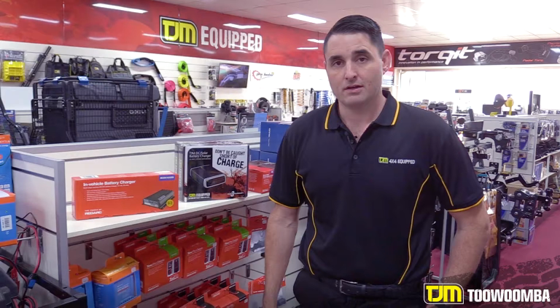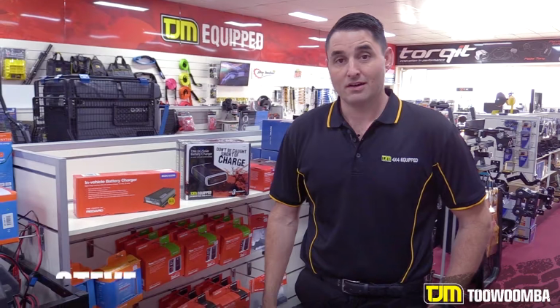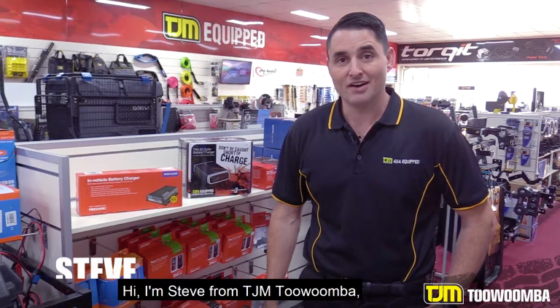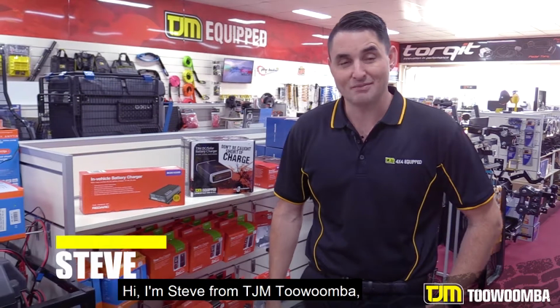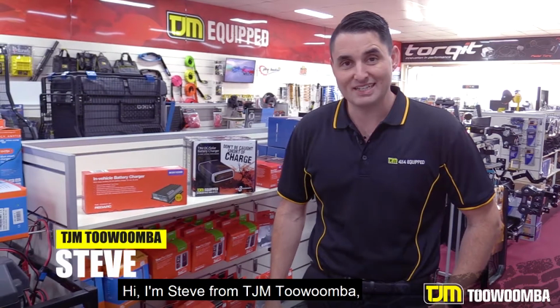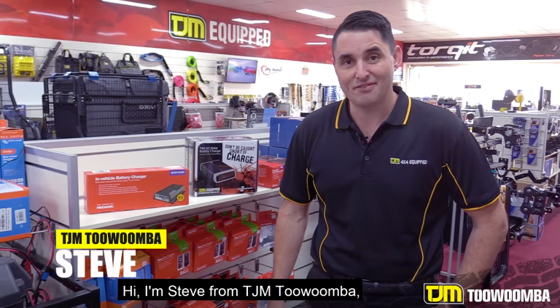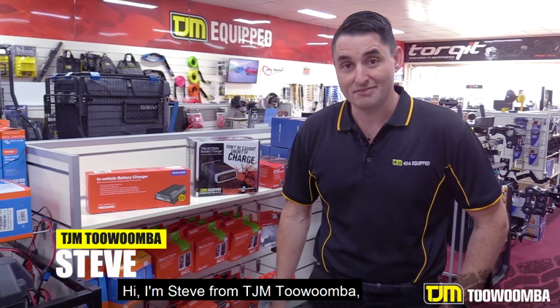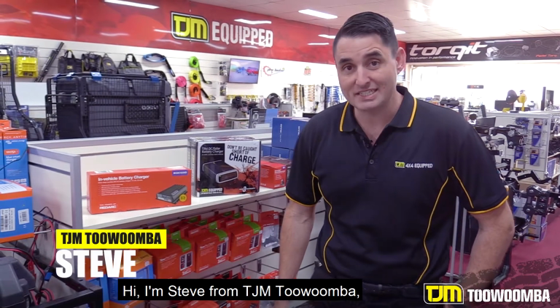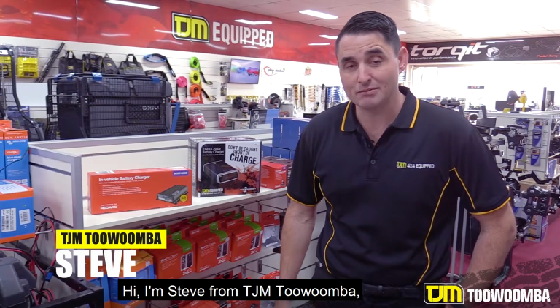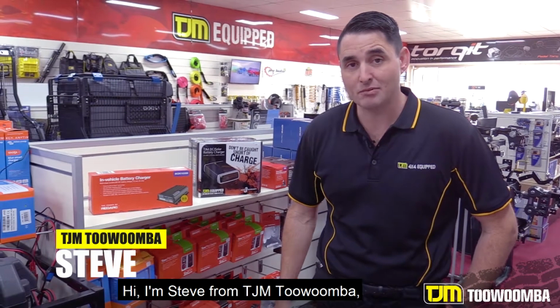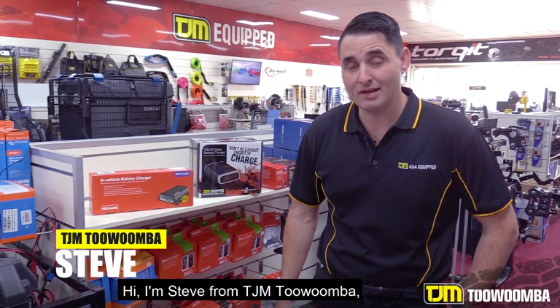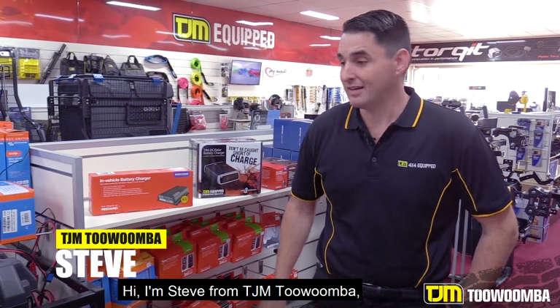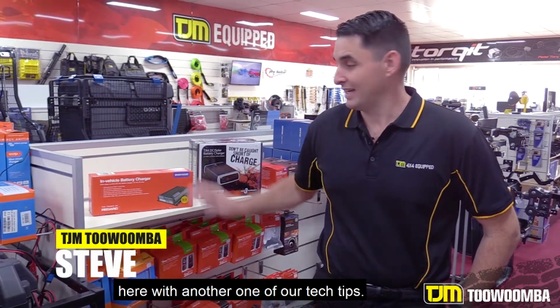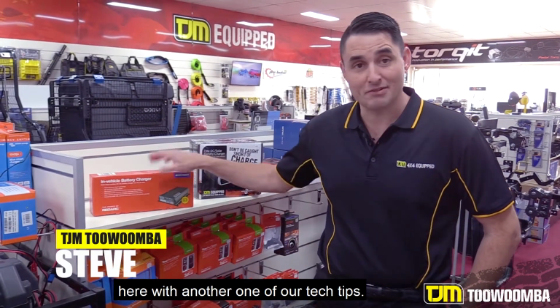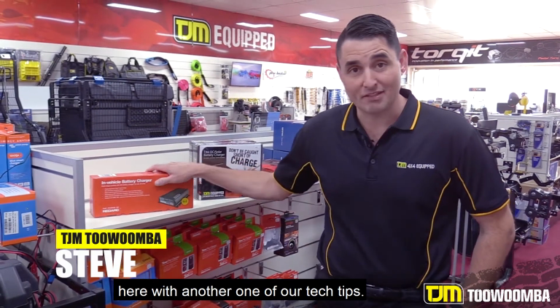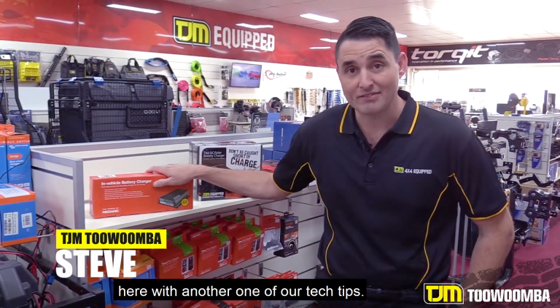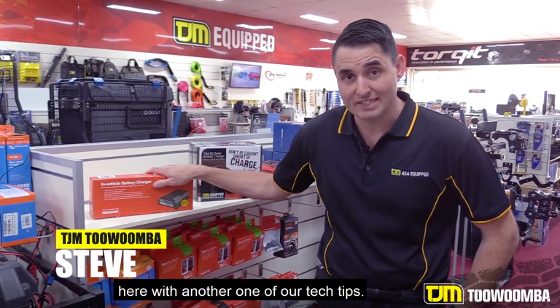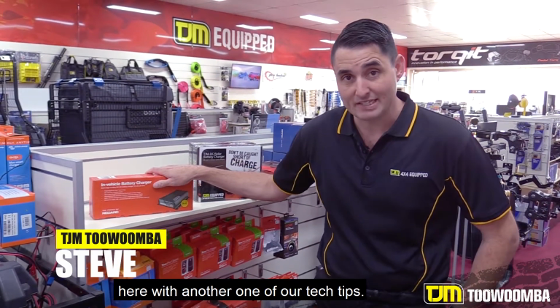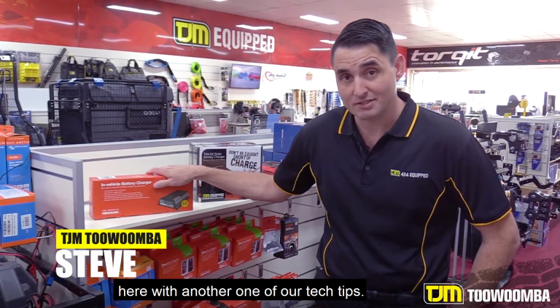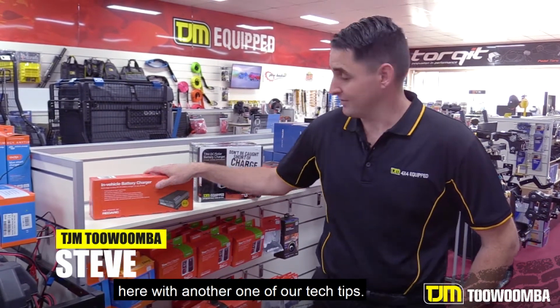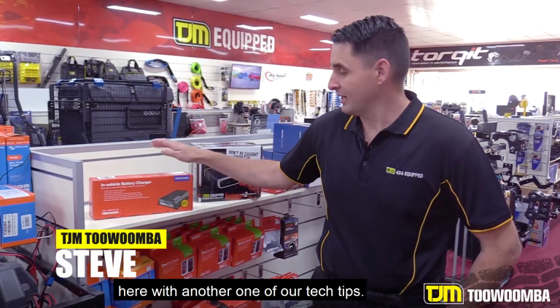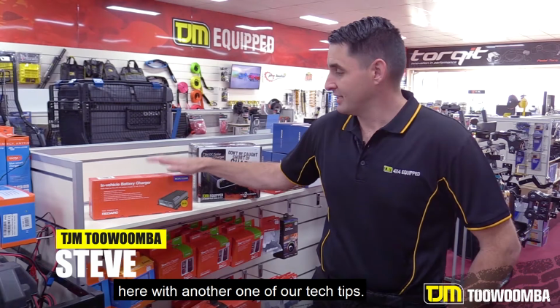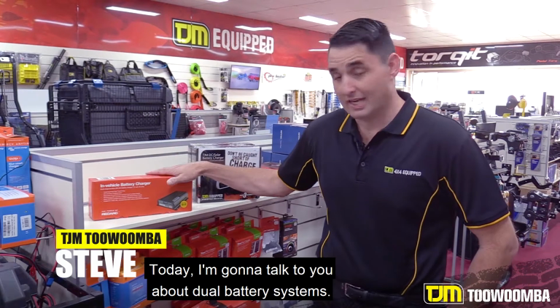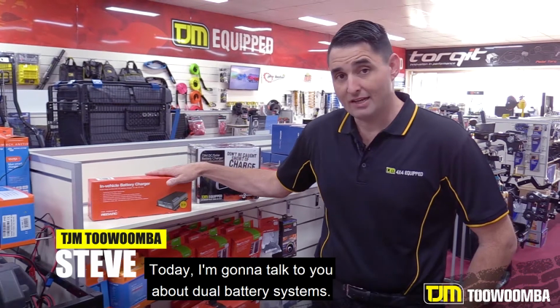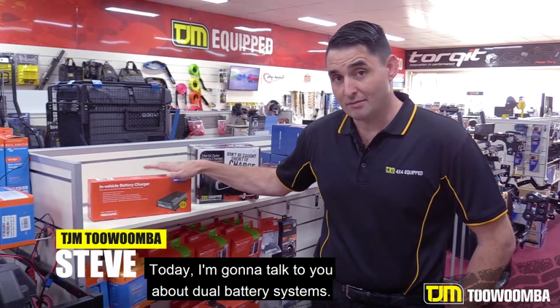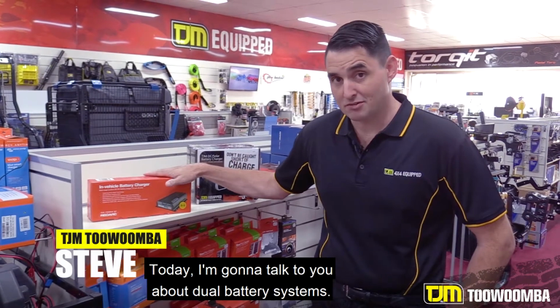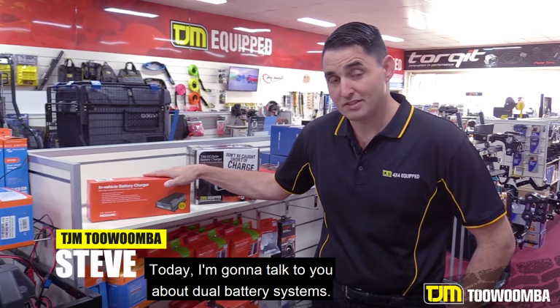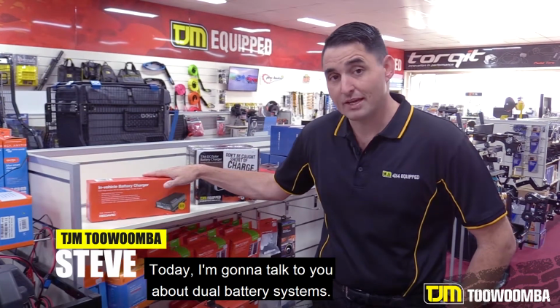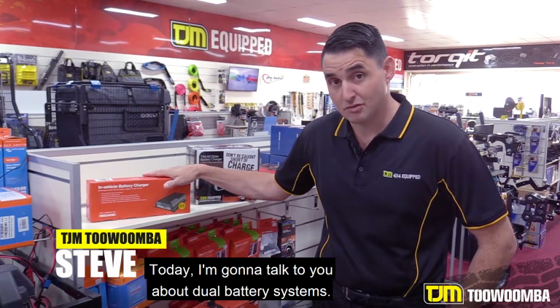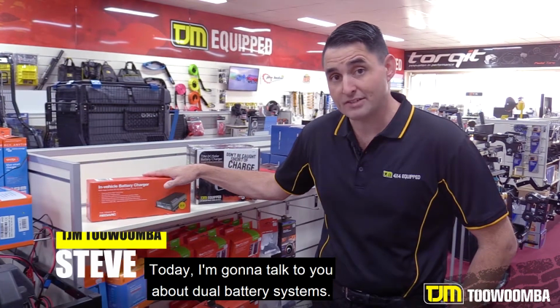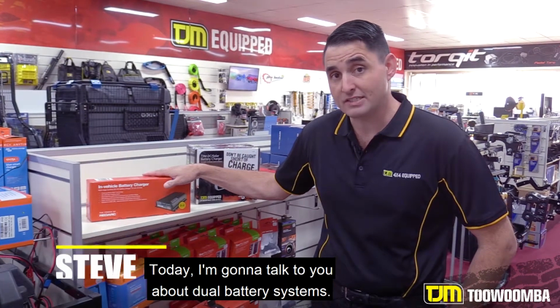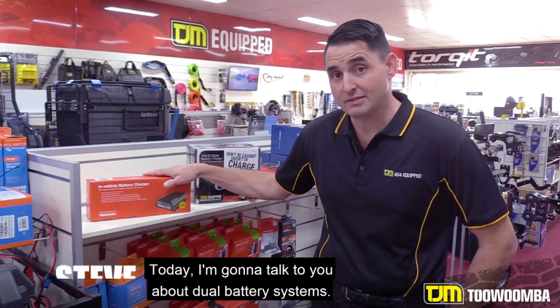Hi, I'm Steve from TJM Toowoomba, here with another one of our tech tips. Today, I'm going to talk to you about dual battery systems.